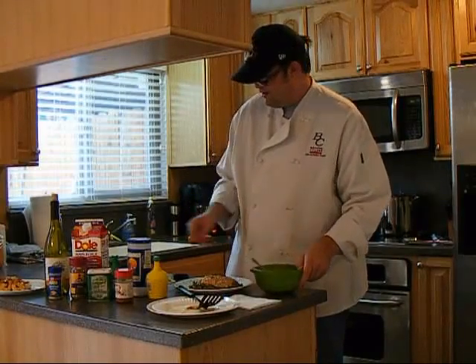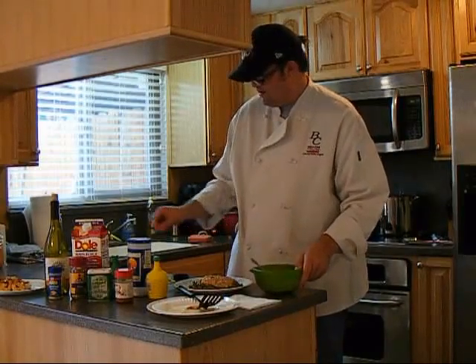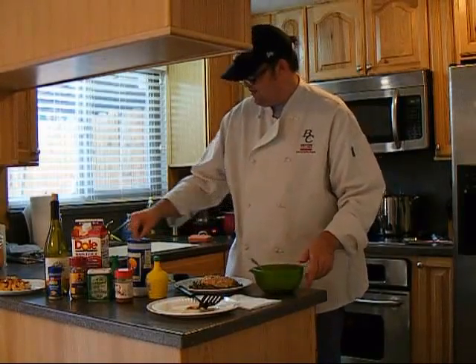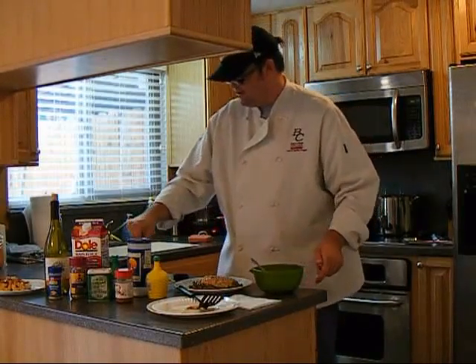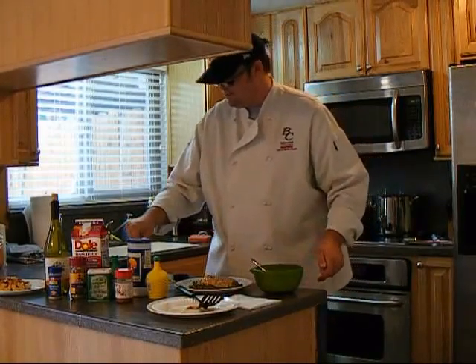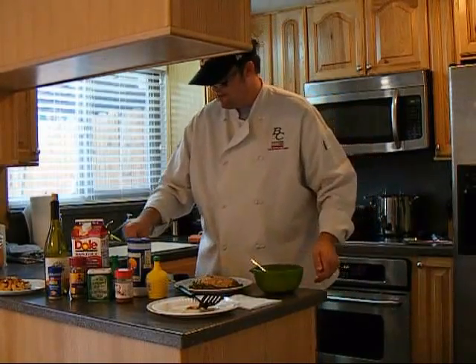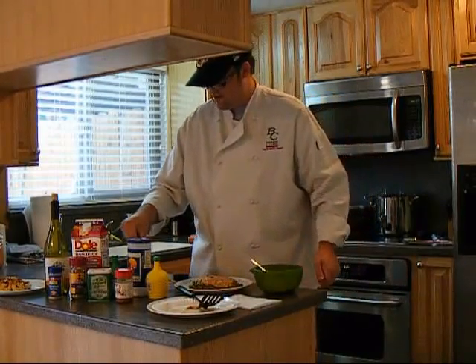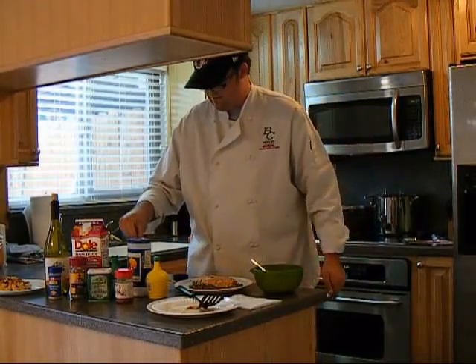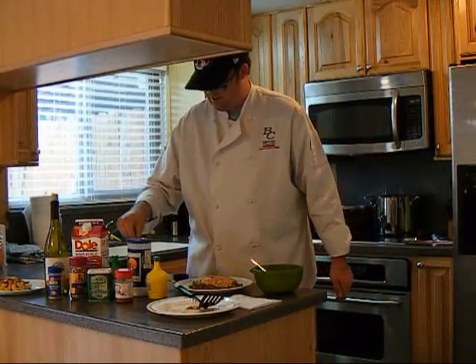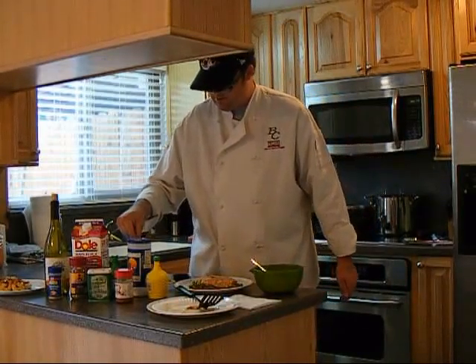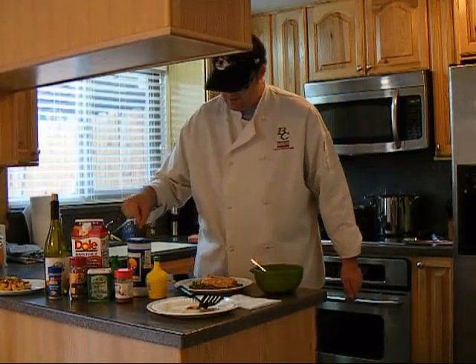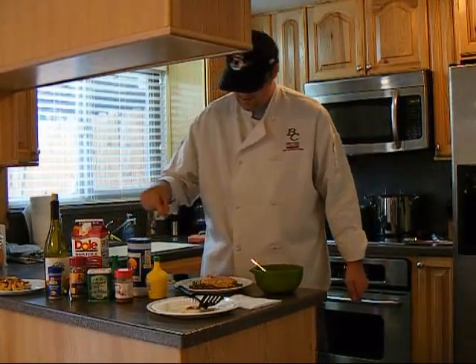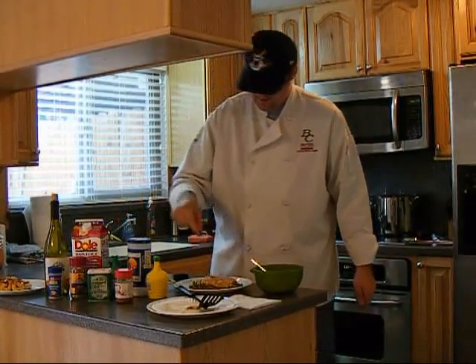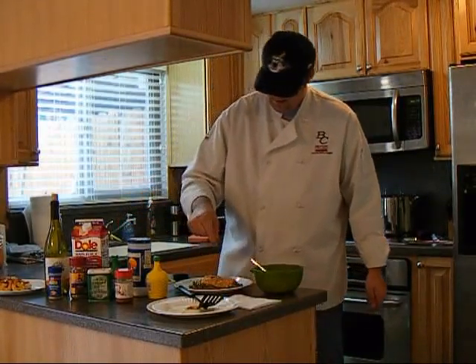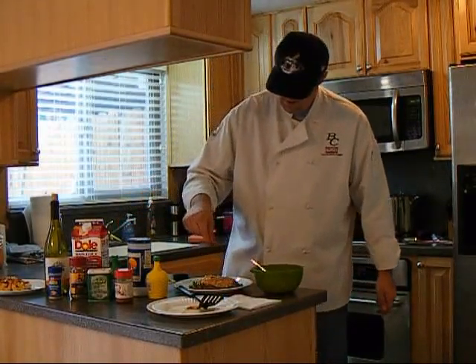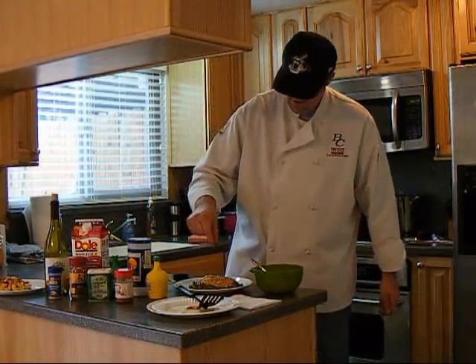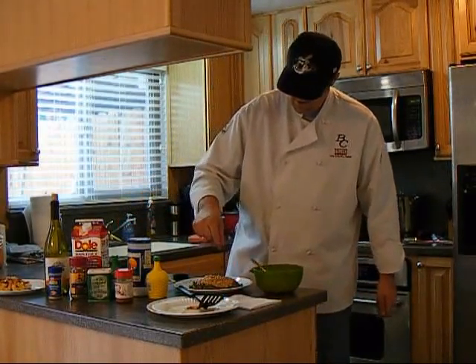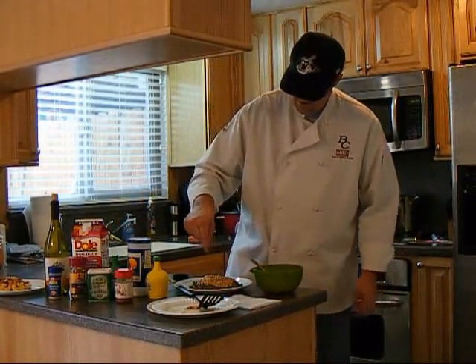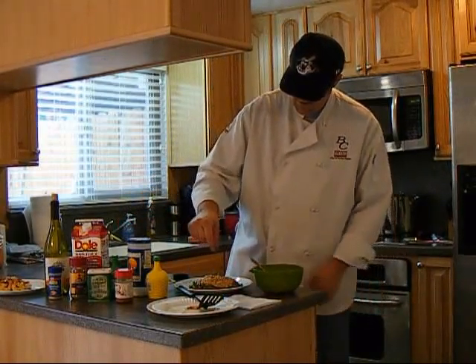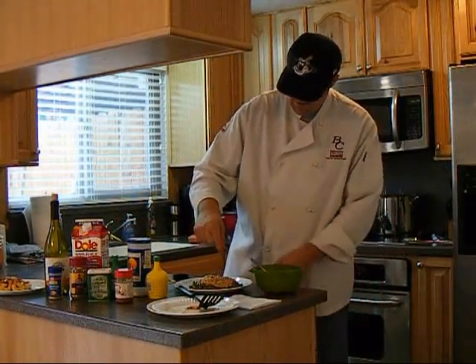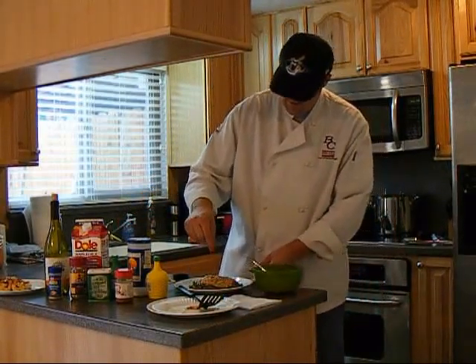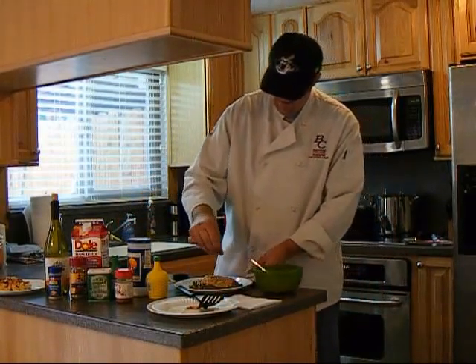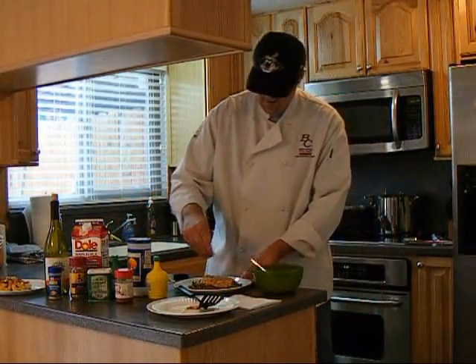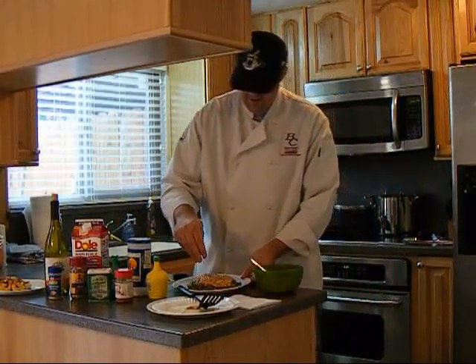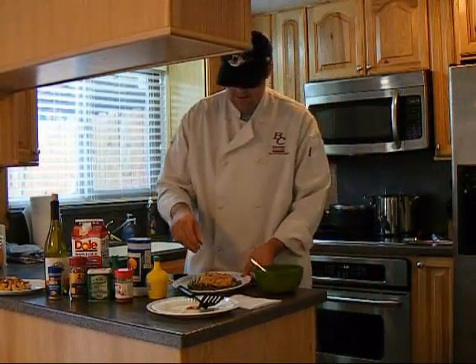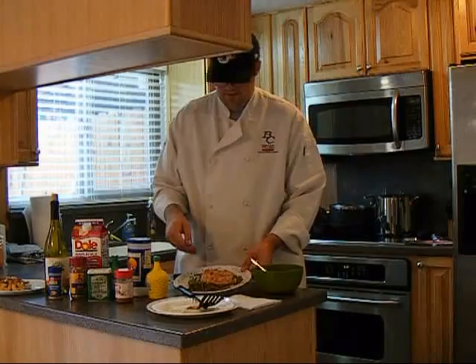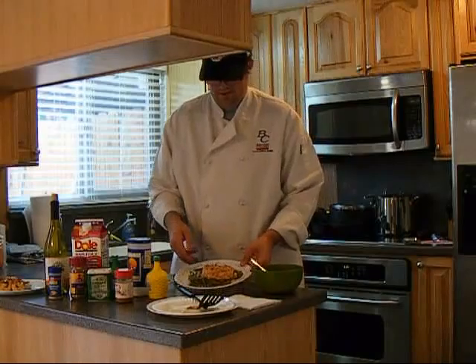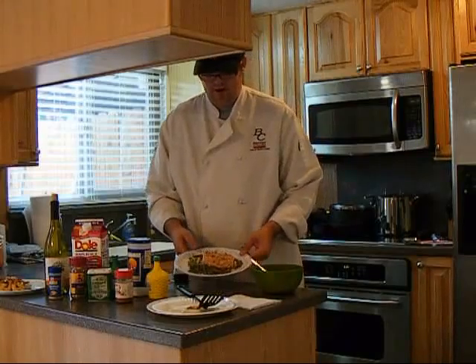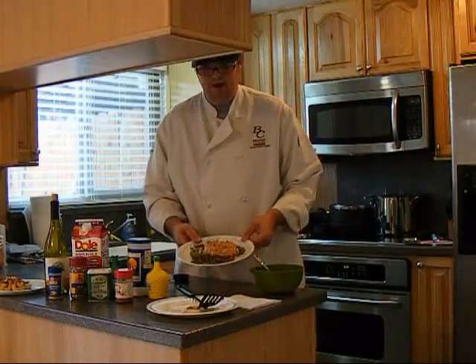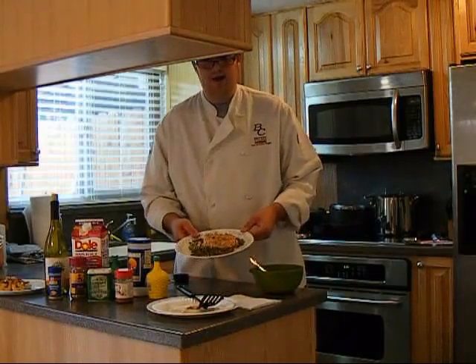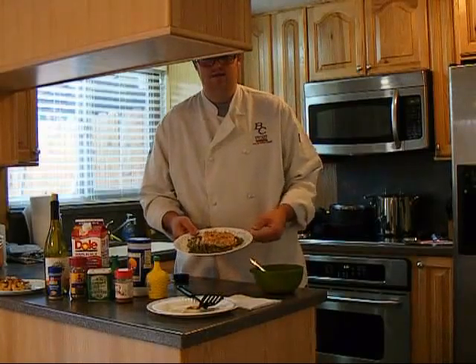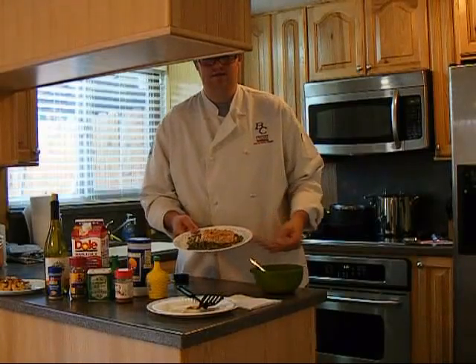Then a pinch of parsley flakes. There you've got it.